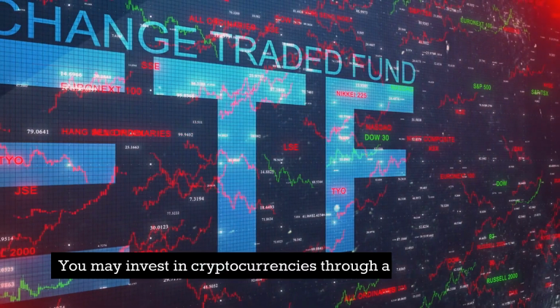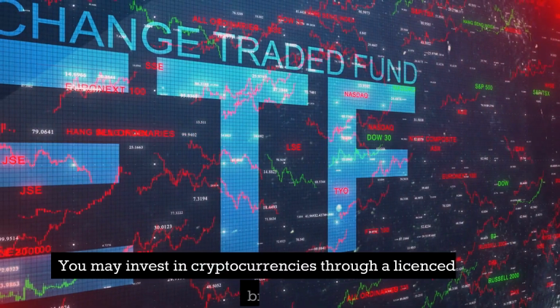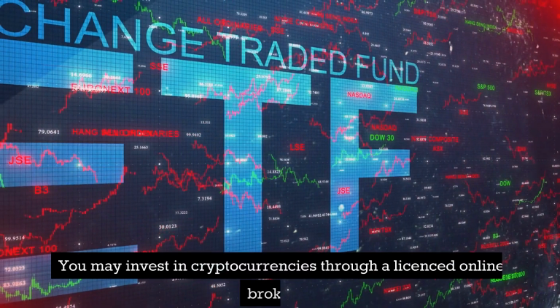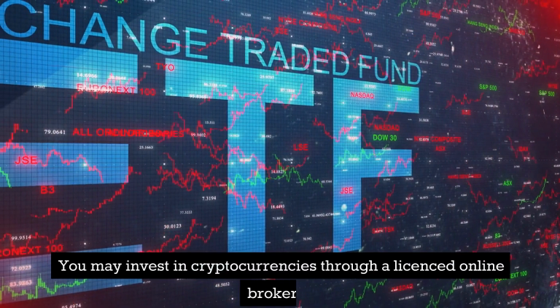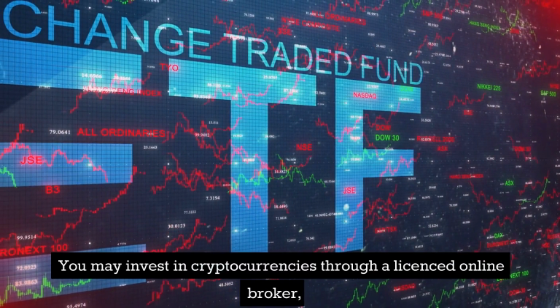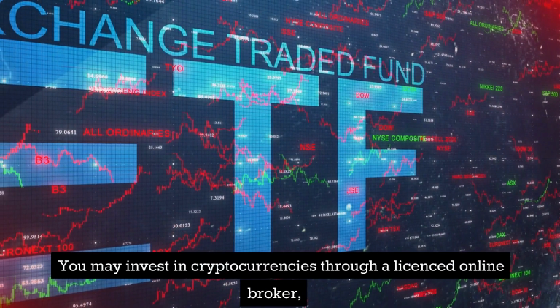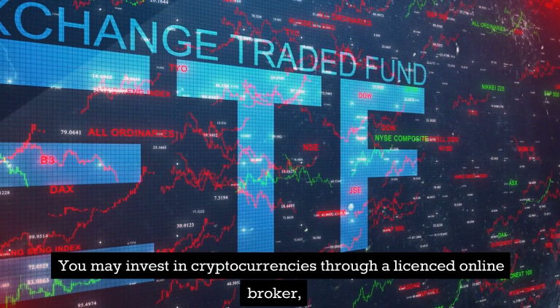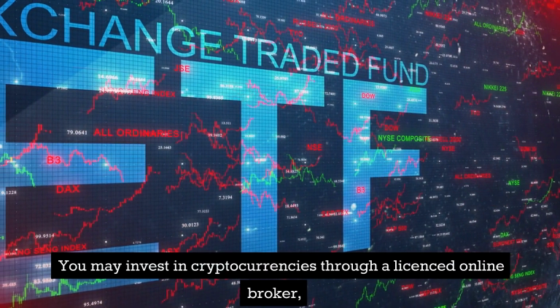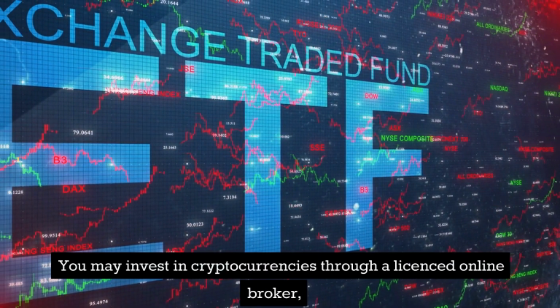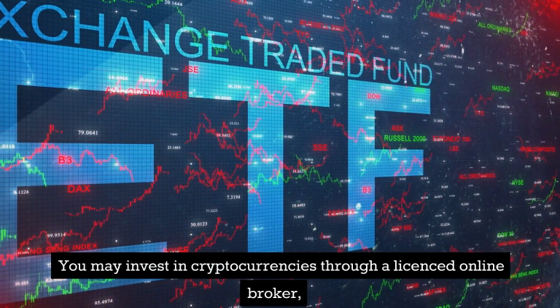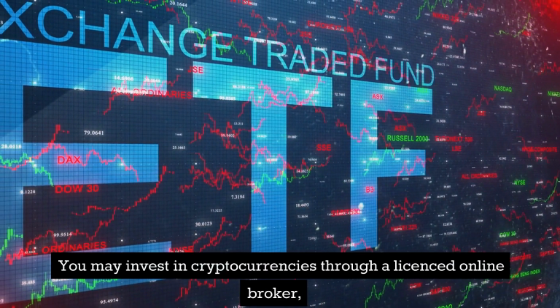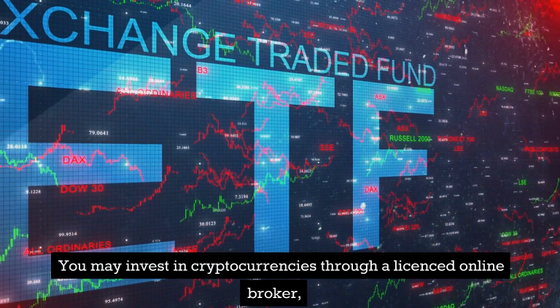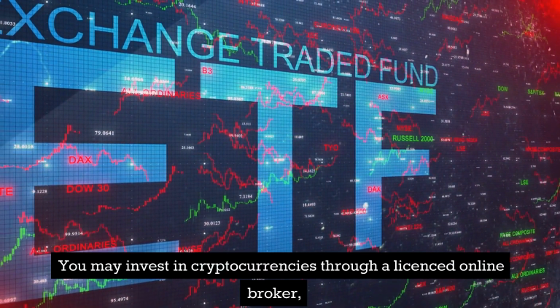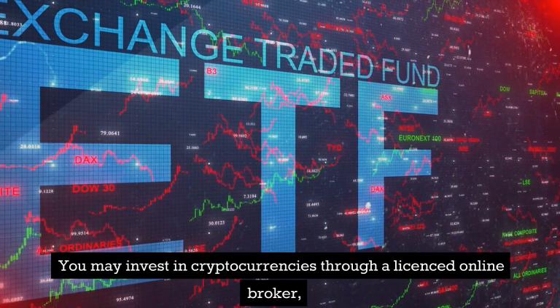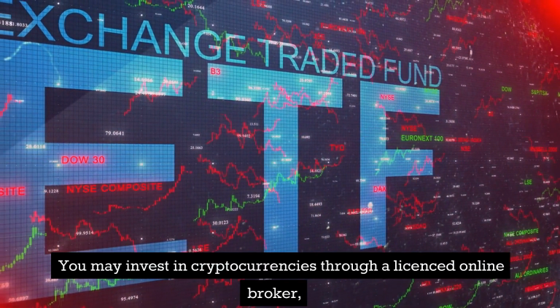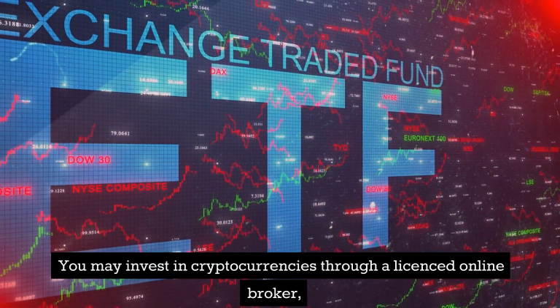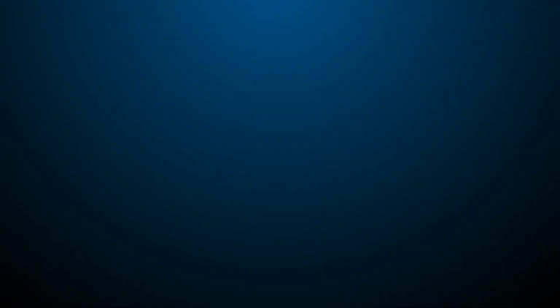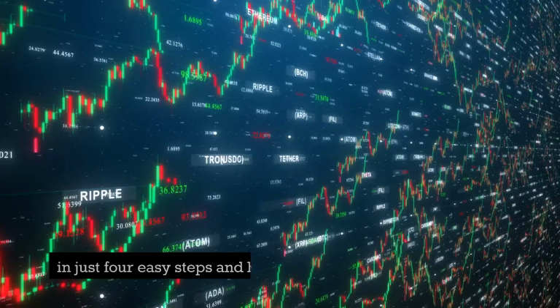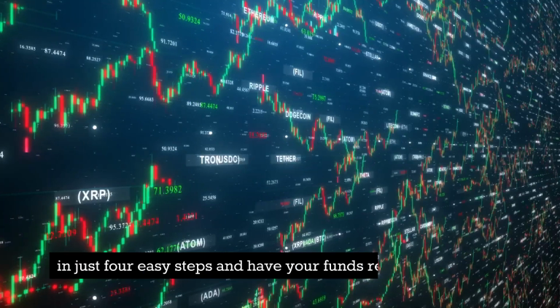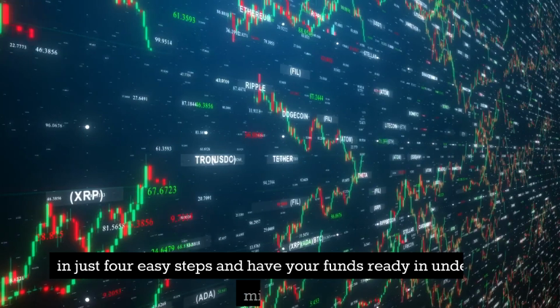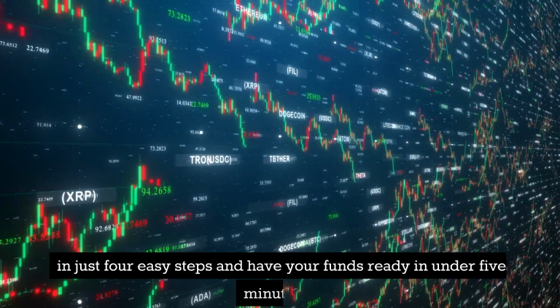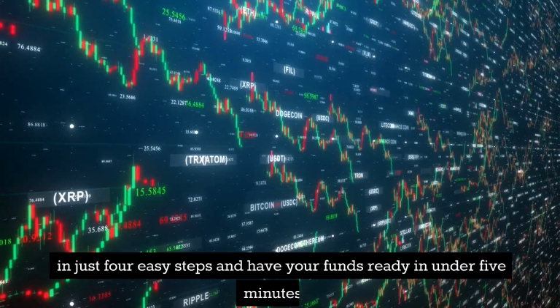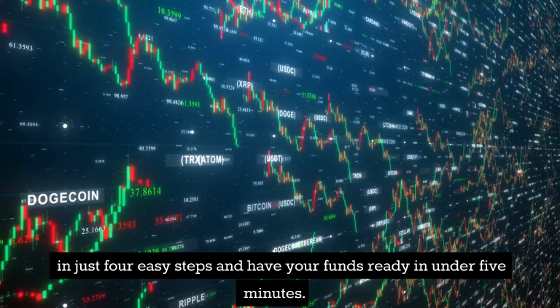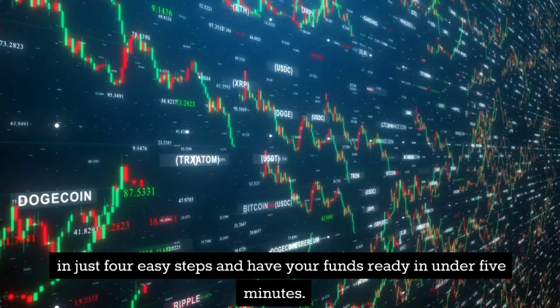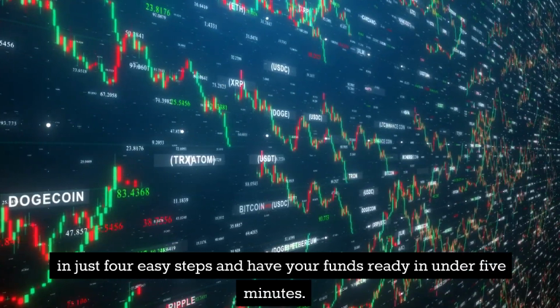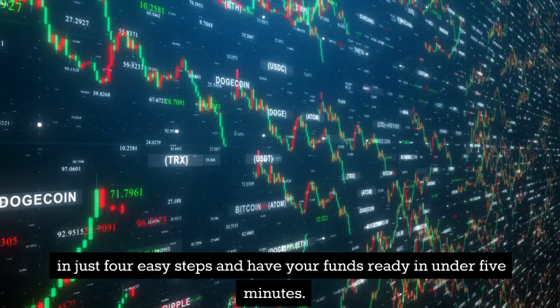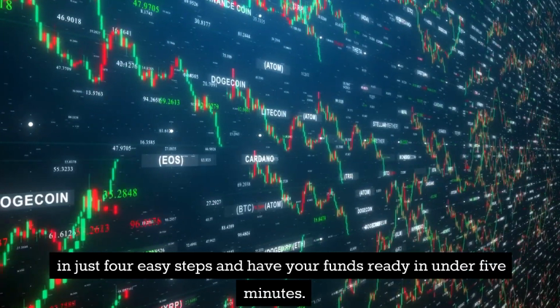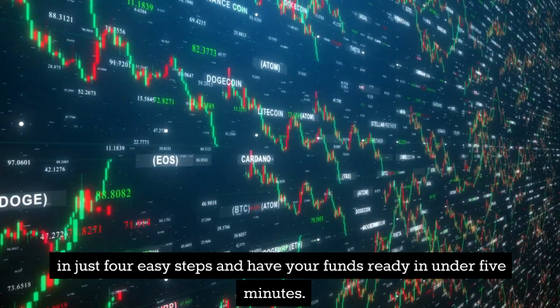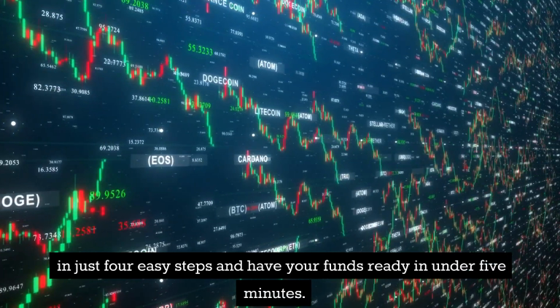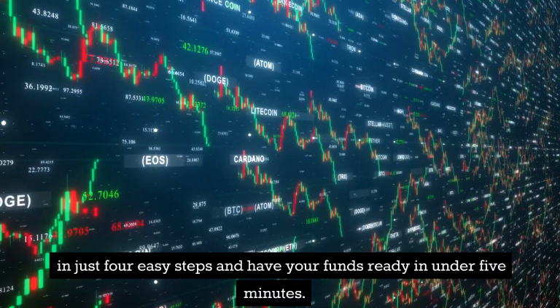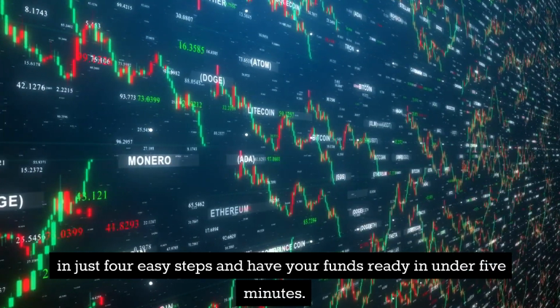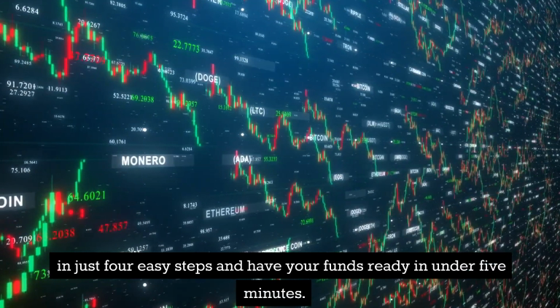You may invest in cryptocurrencies through a licensed online broker in just 4 easy steps and have your funds ready in under 5 minutes.